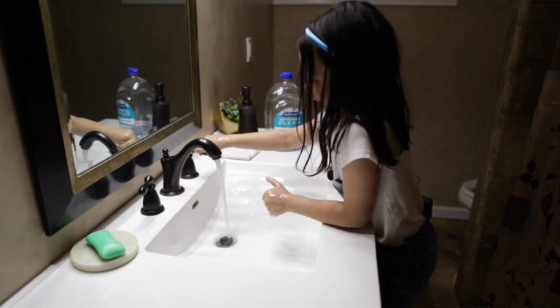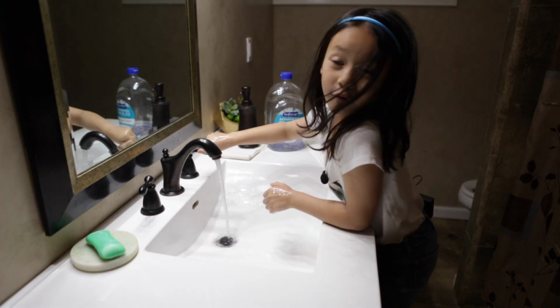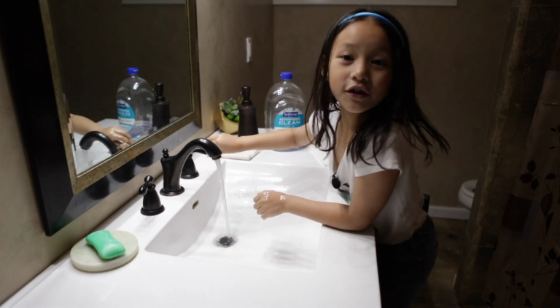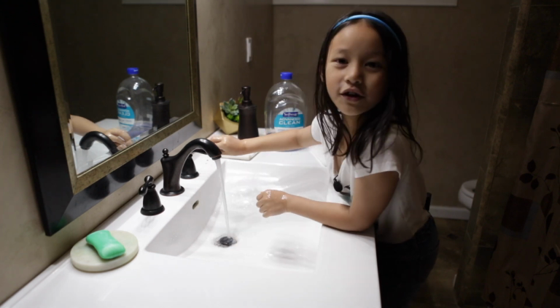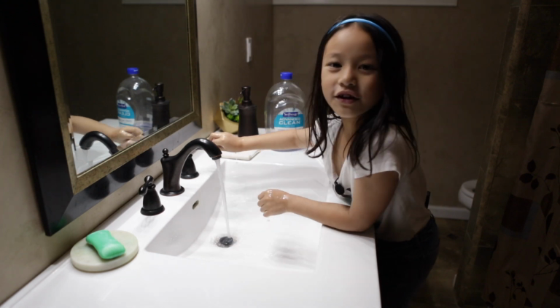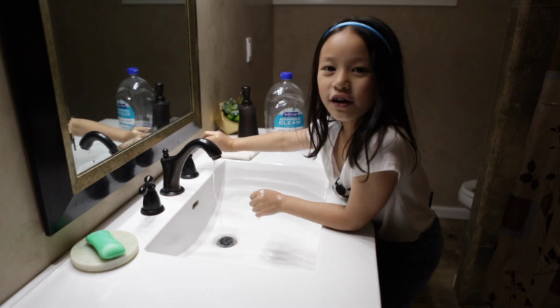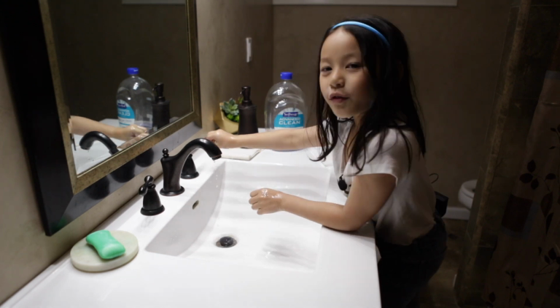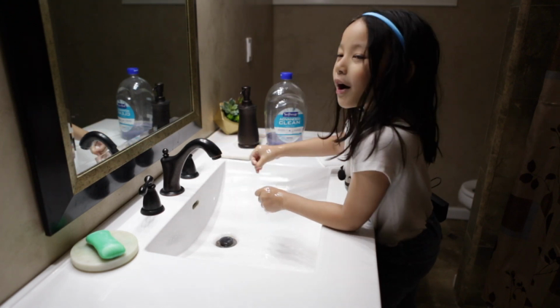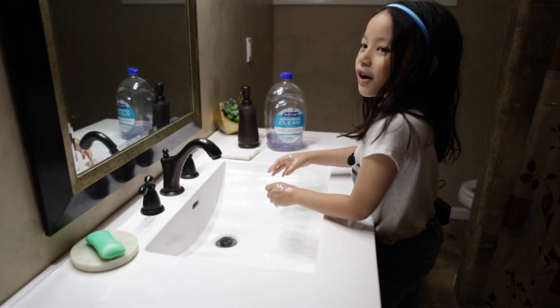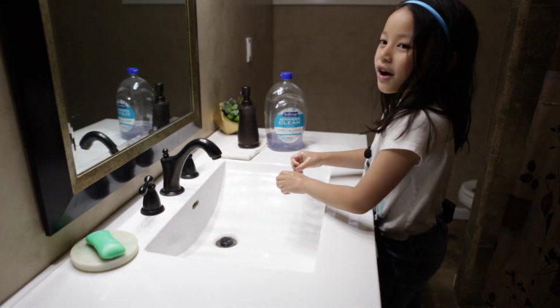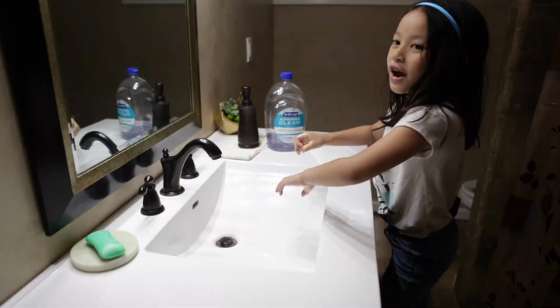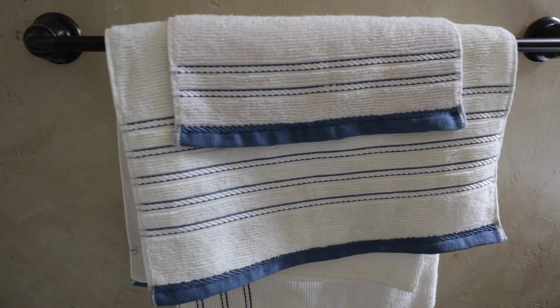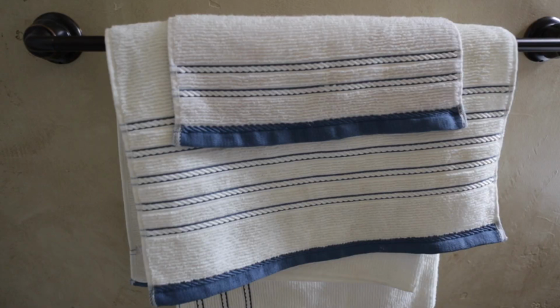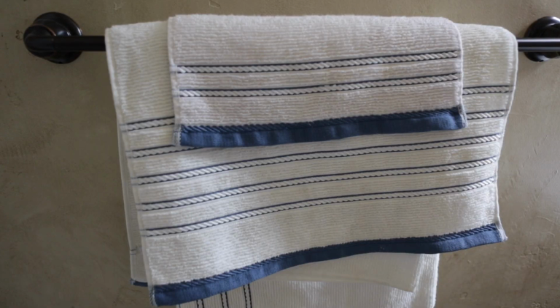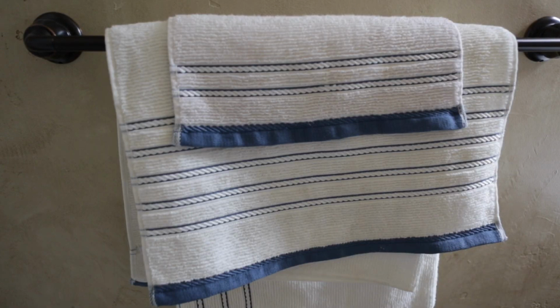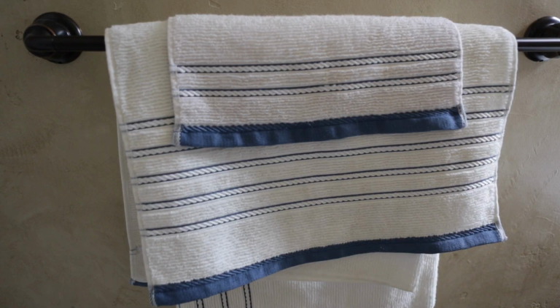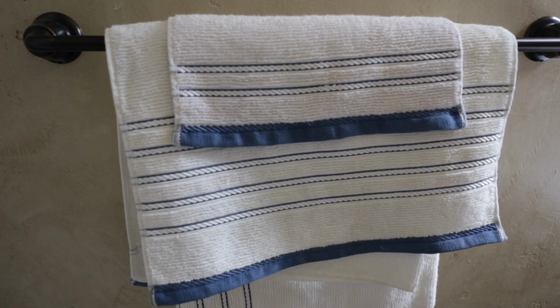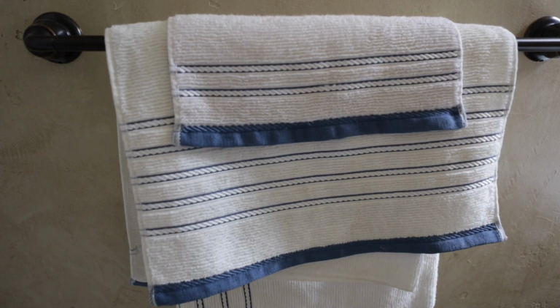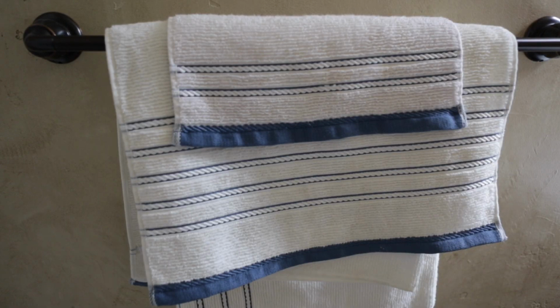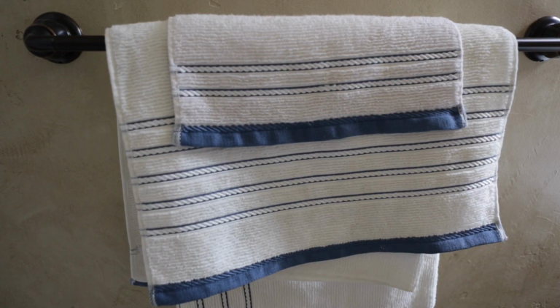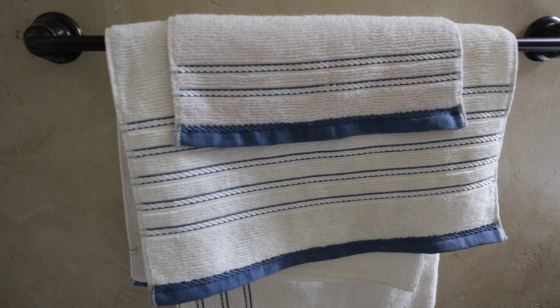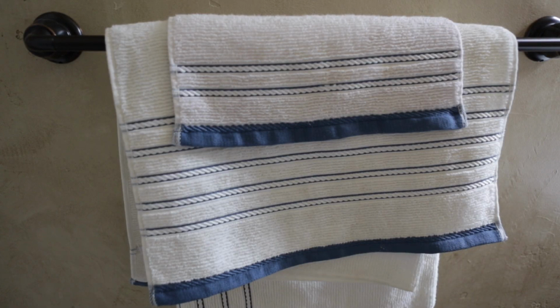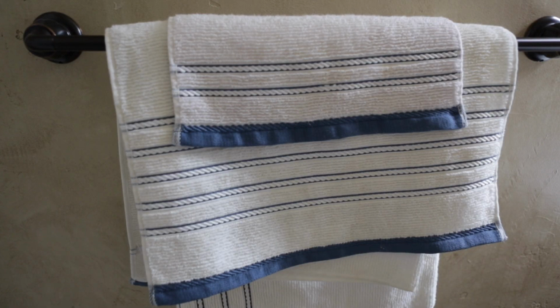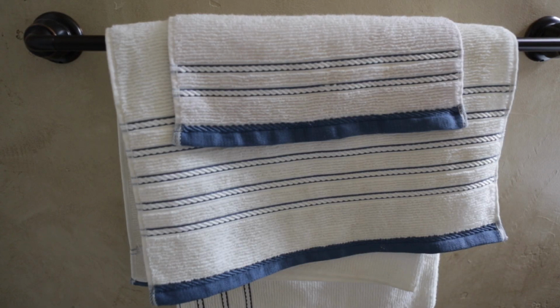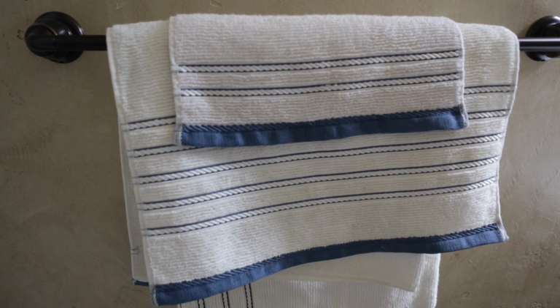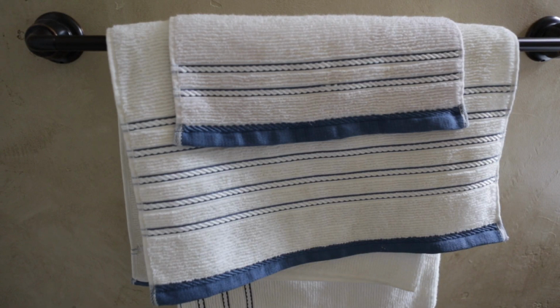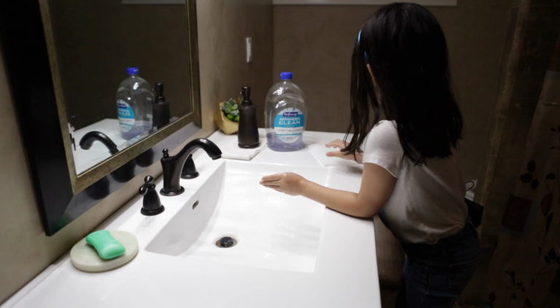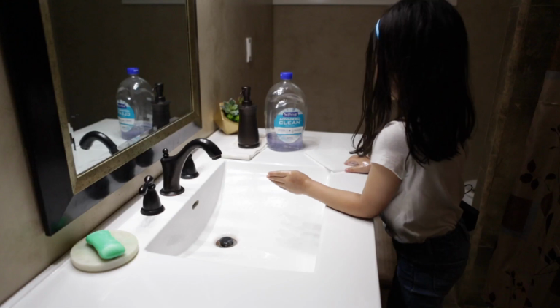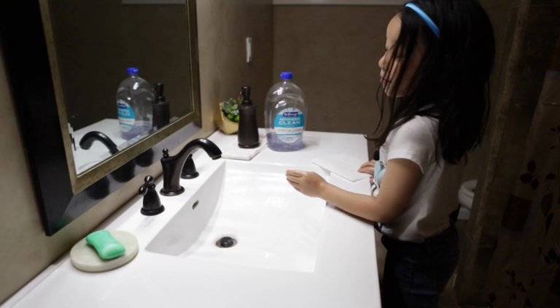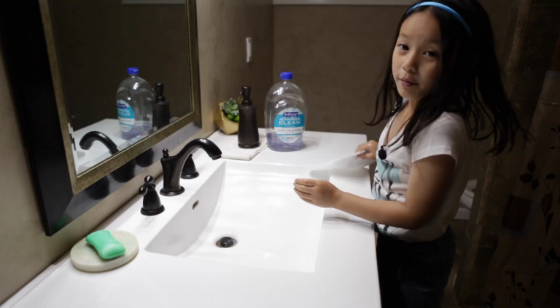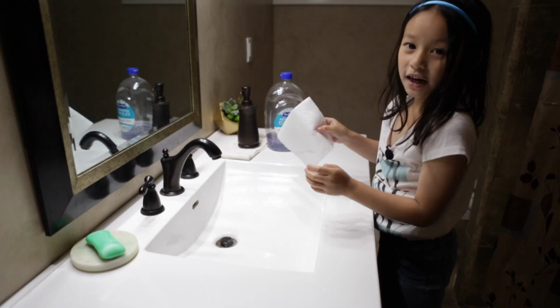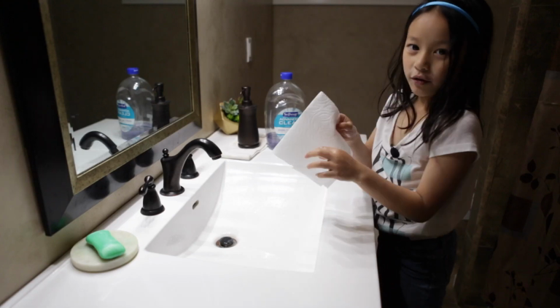And you're going to turn off the water. You can use a hand towel or you can use a paper towel.